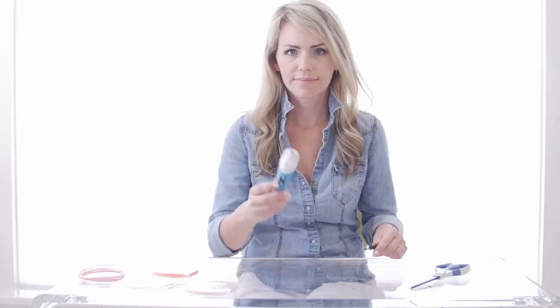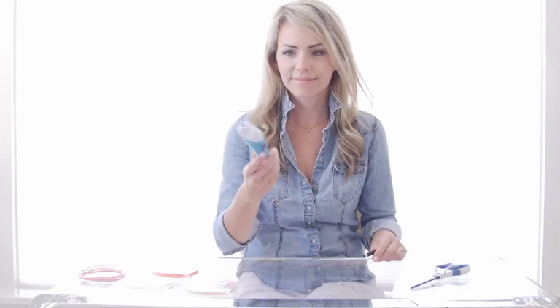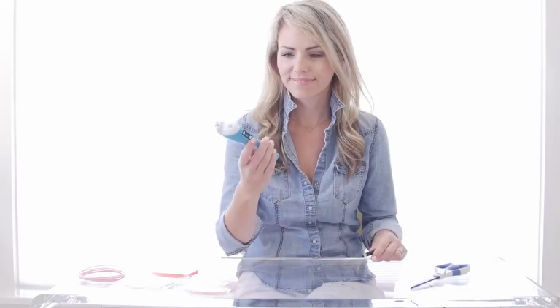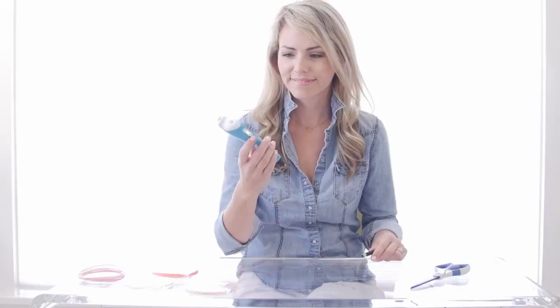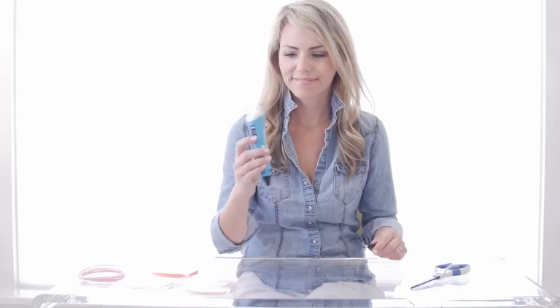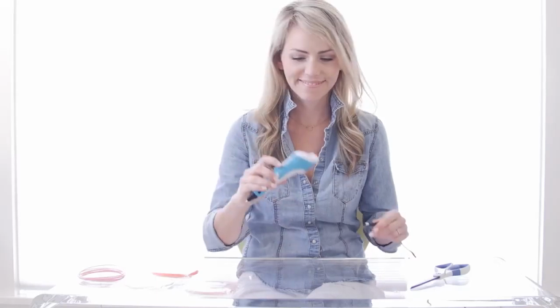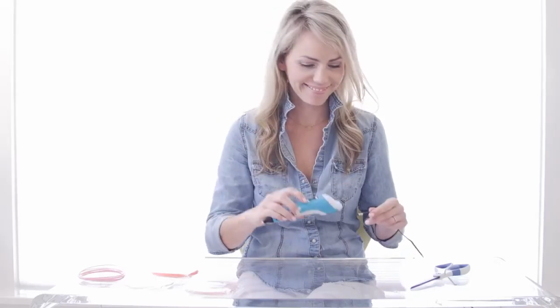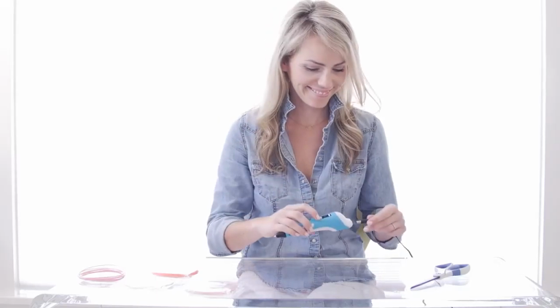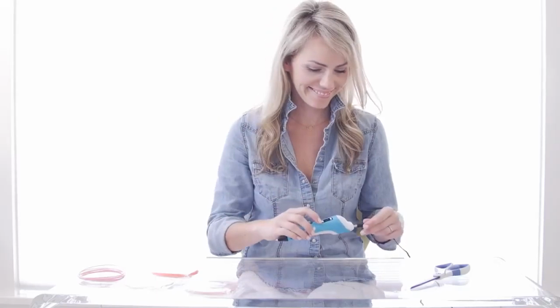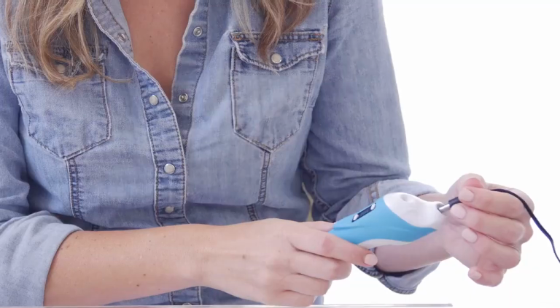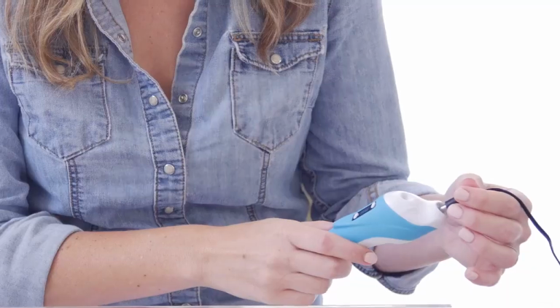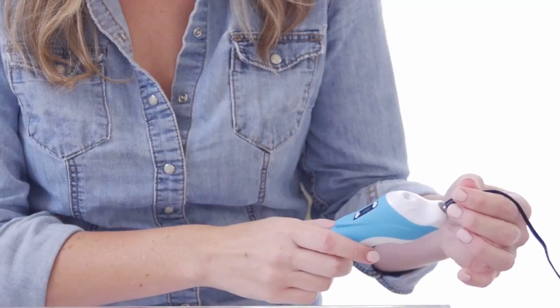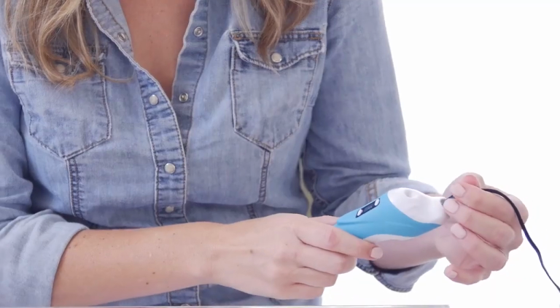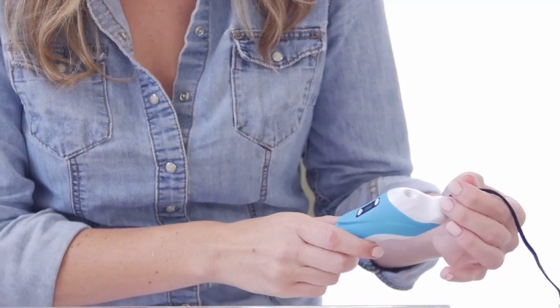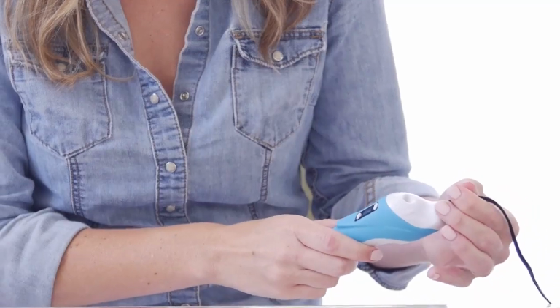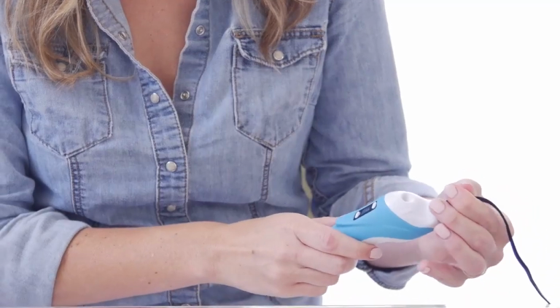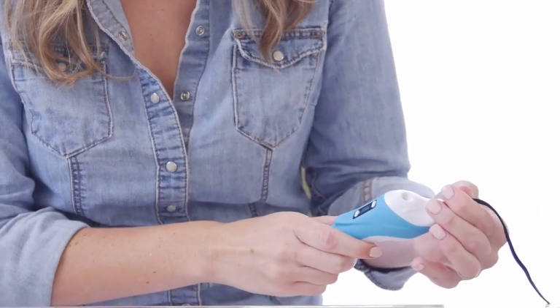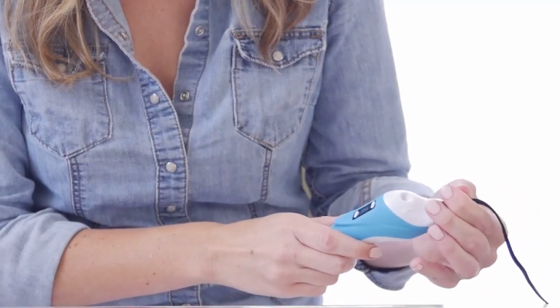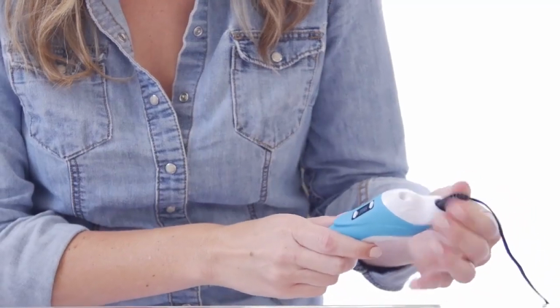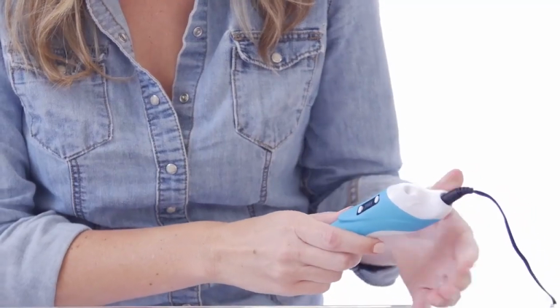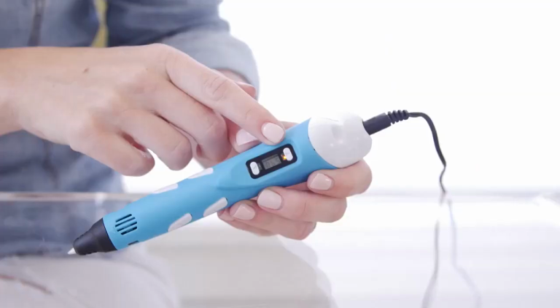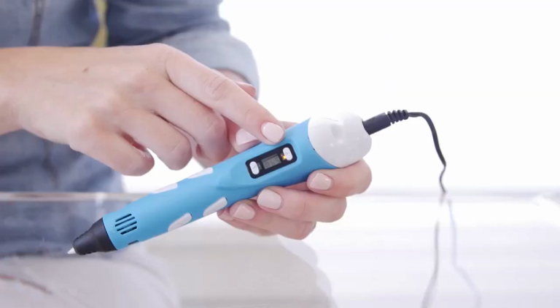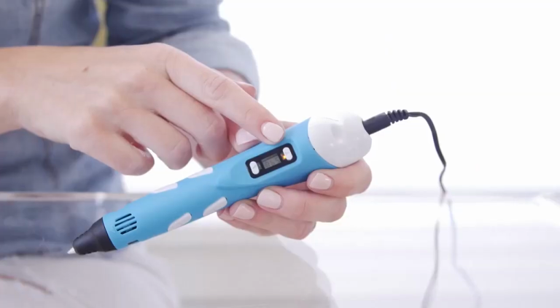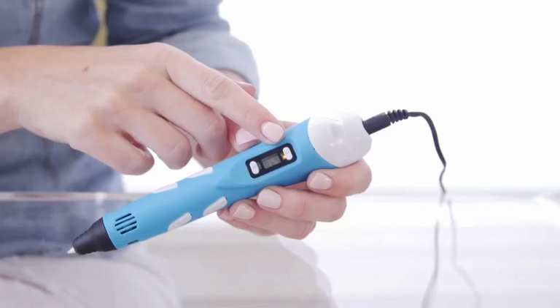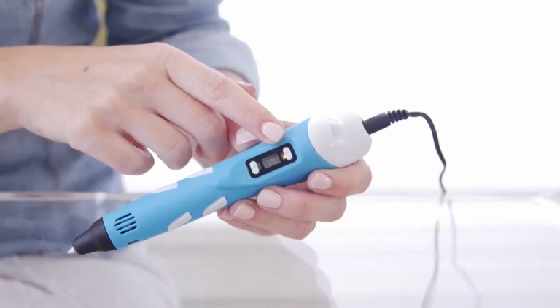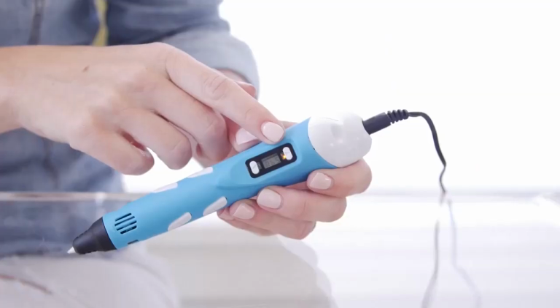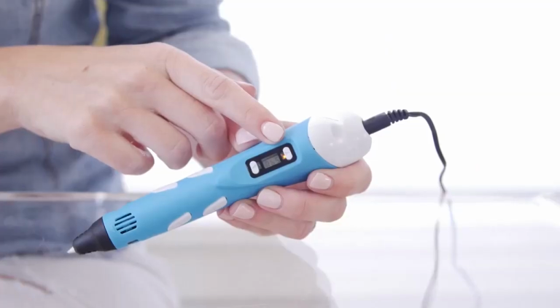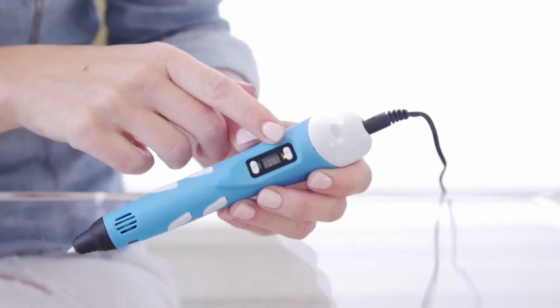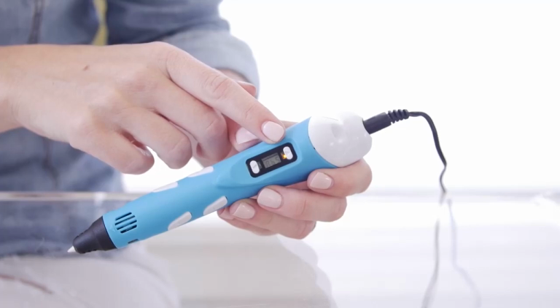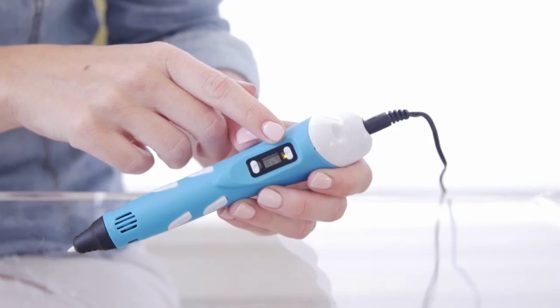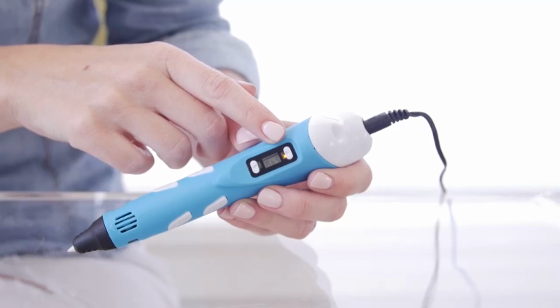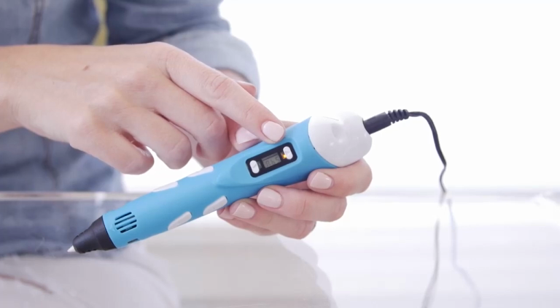Step 1. Plug in the power to the 3D pen. The power yellow light will turn on.